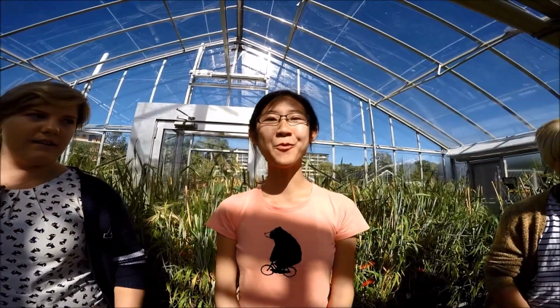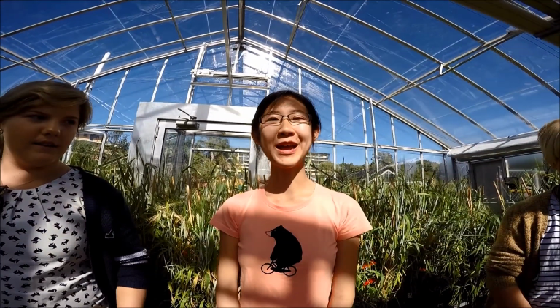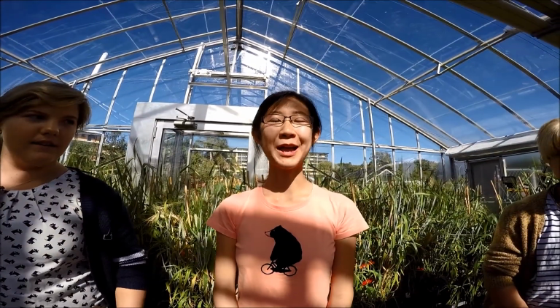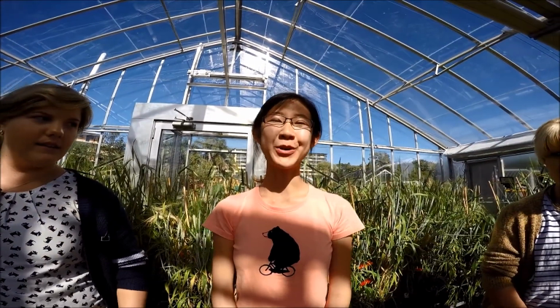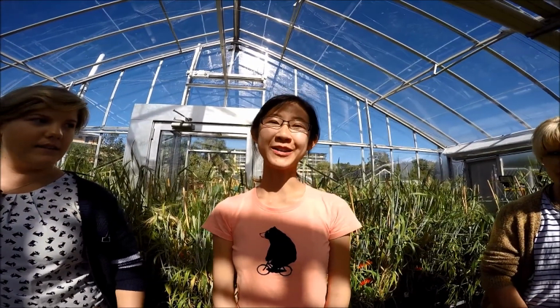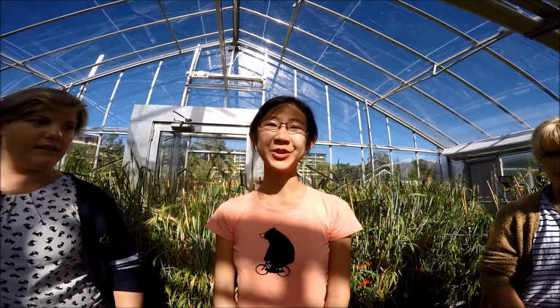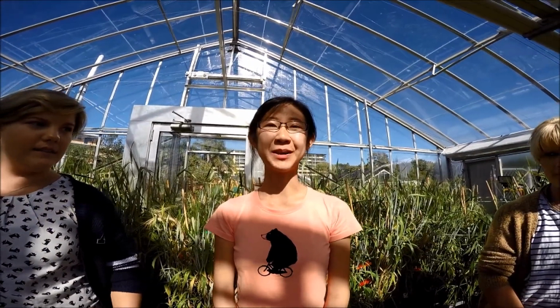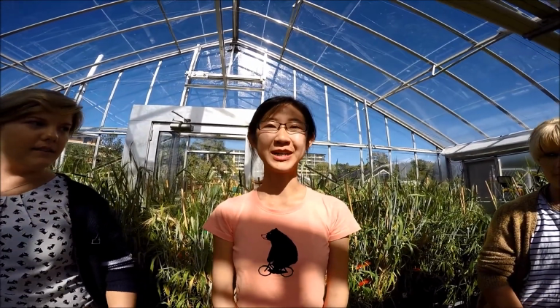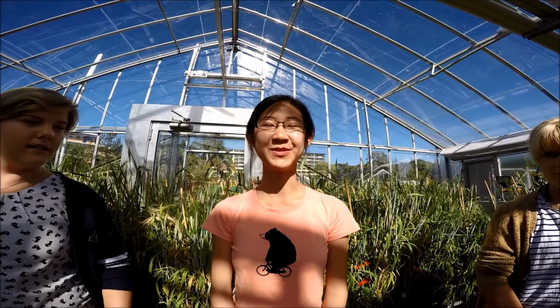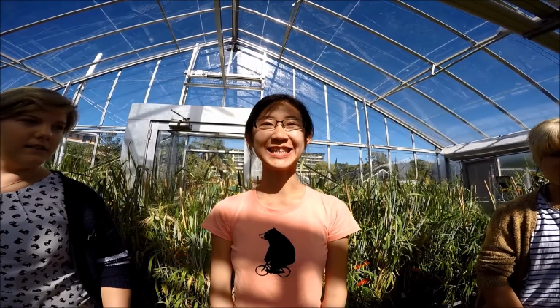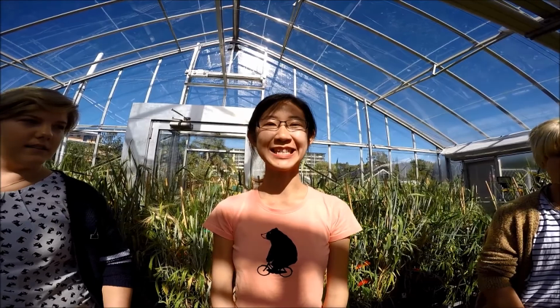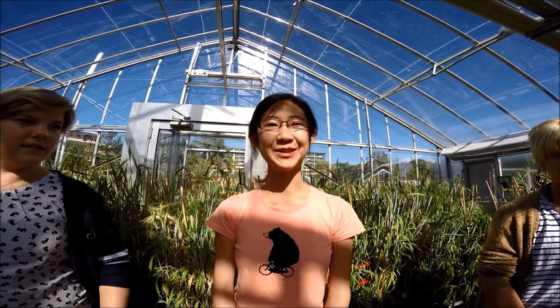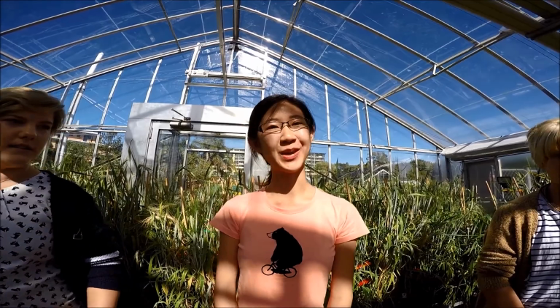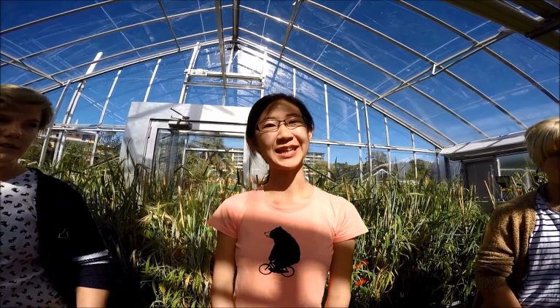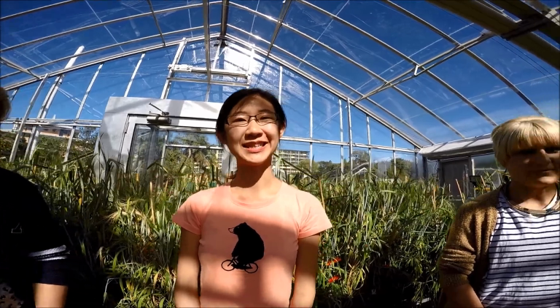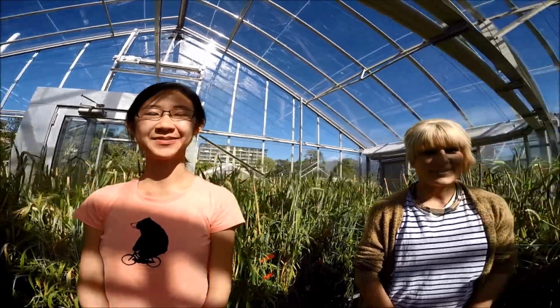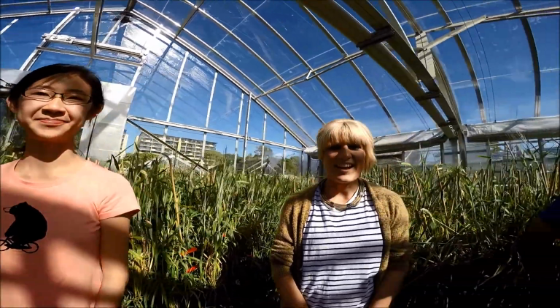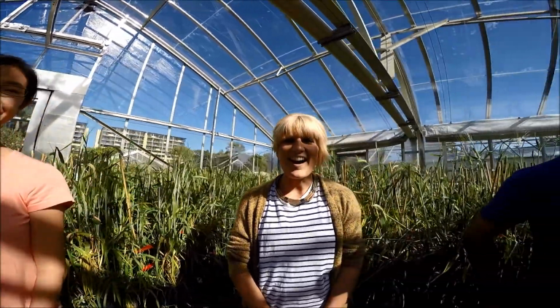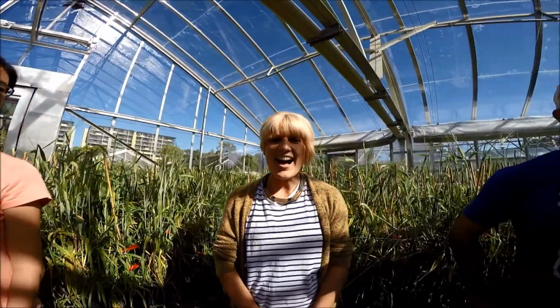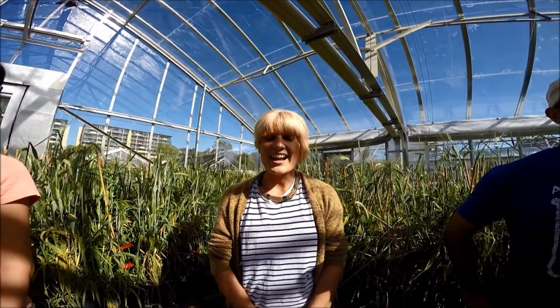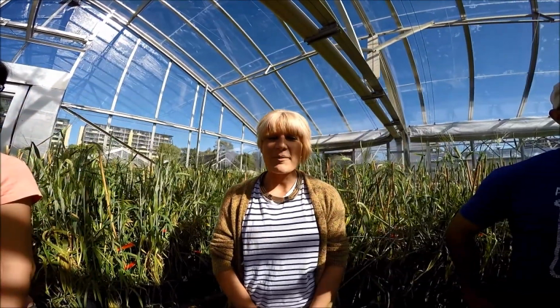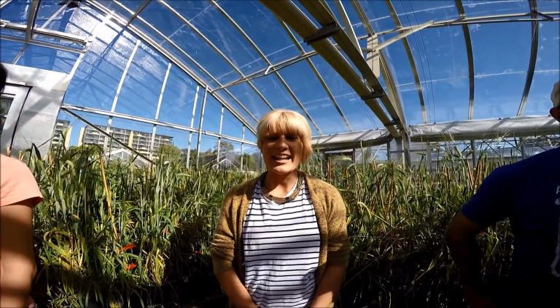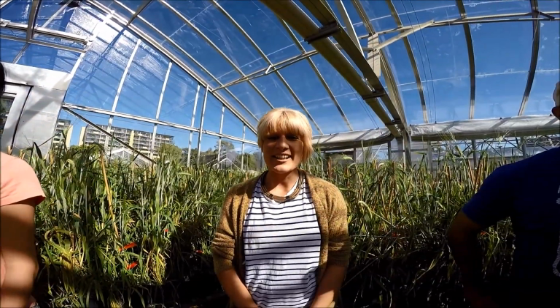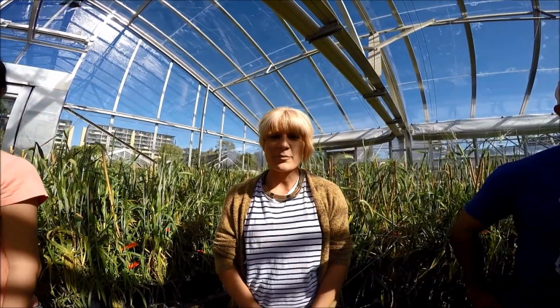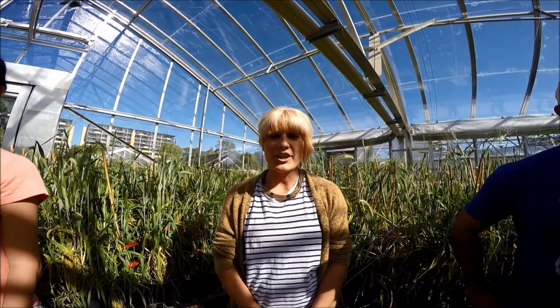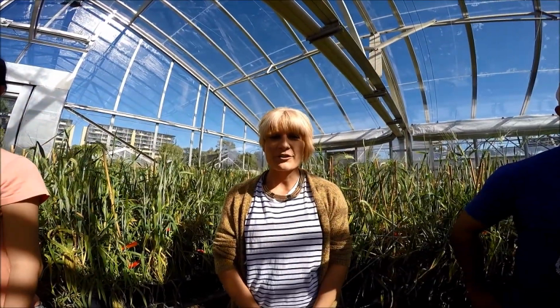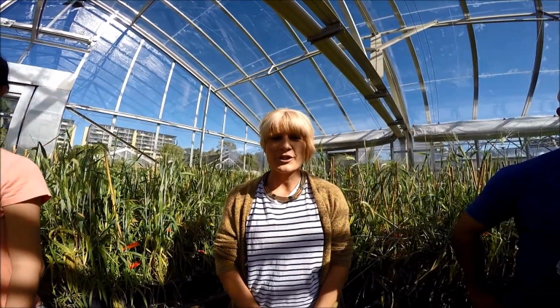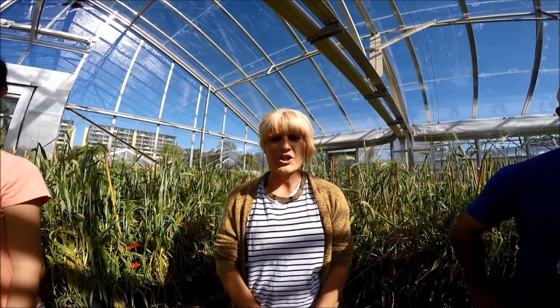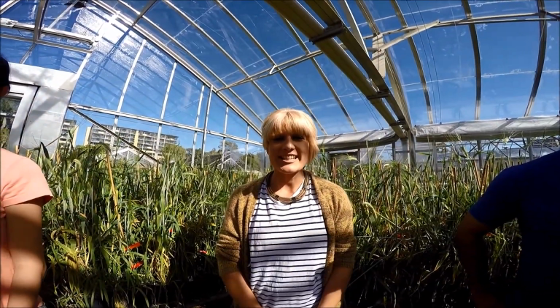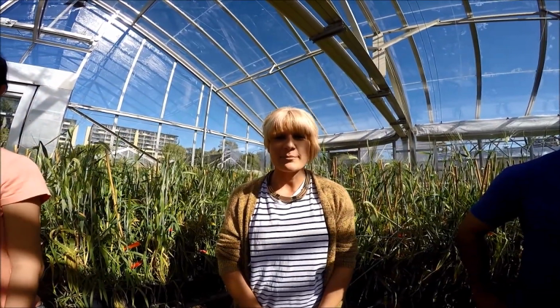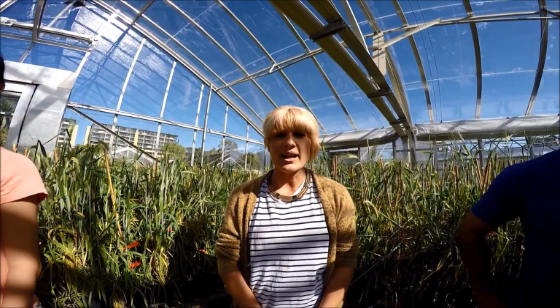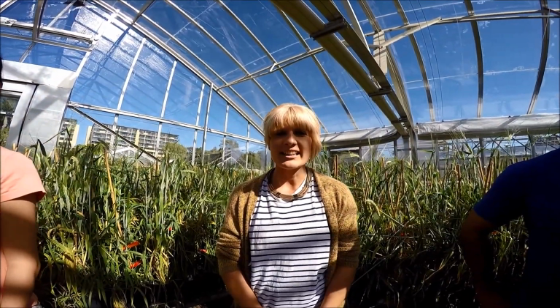Hi, I'm Wei. I'm working on Stranbrous resistance in wheat. Hi, I'm Hannah. I'm working on root traits in barley.